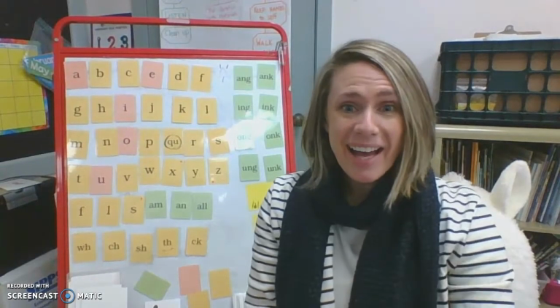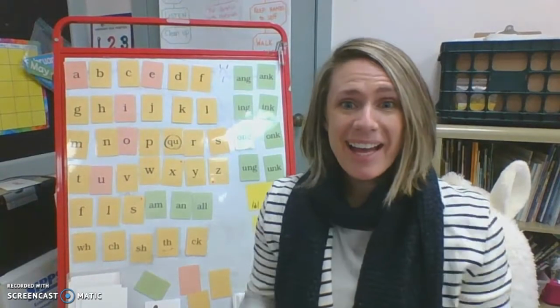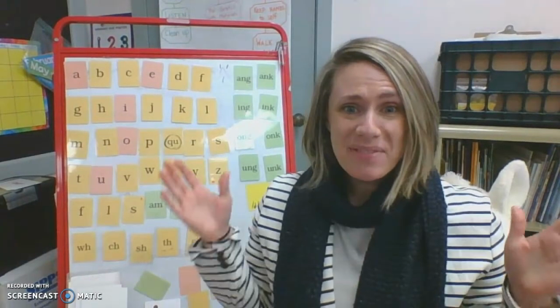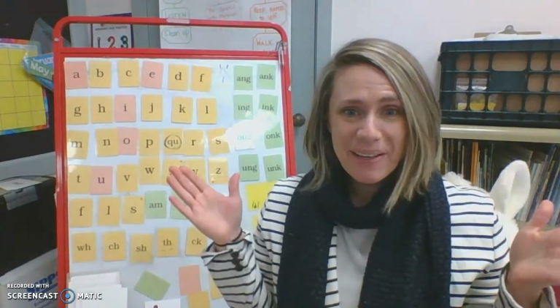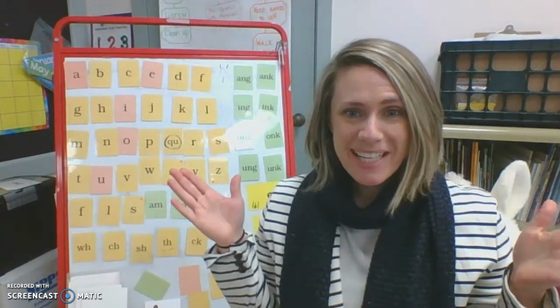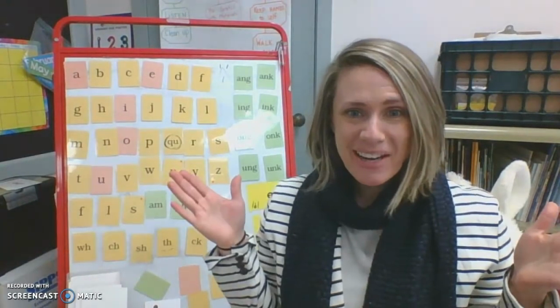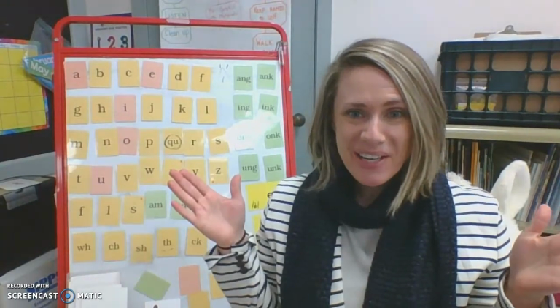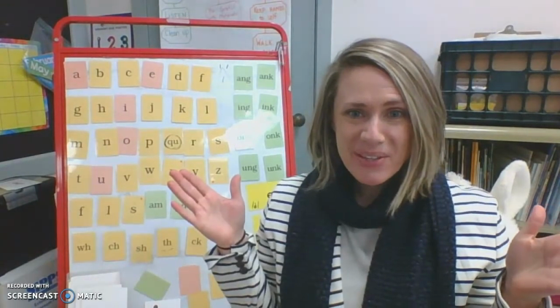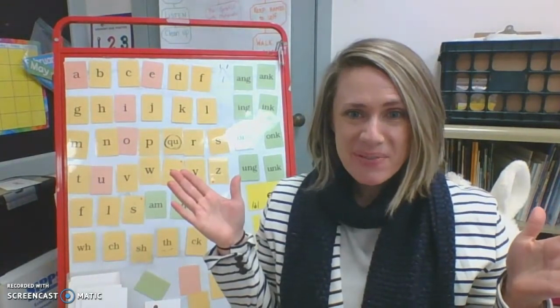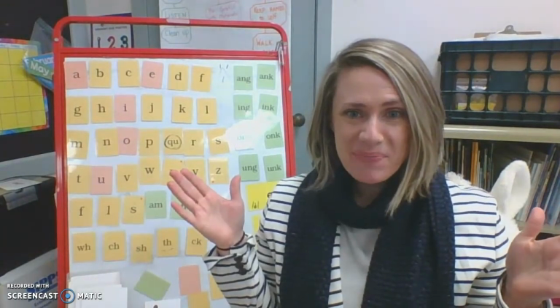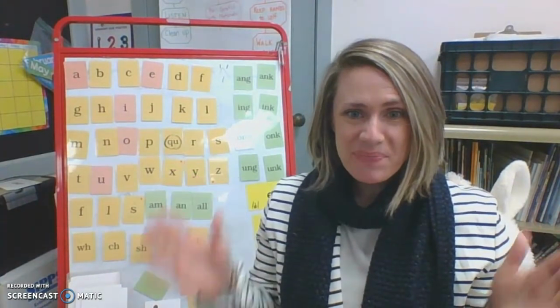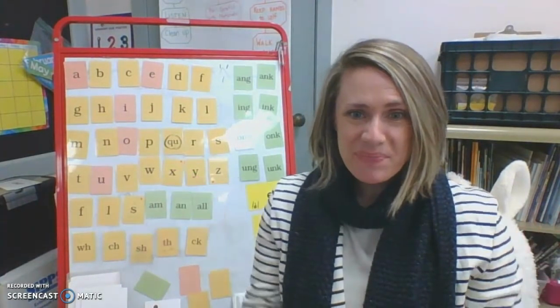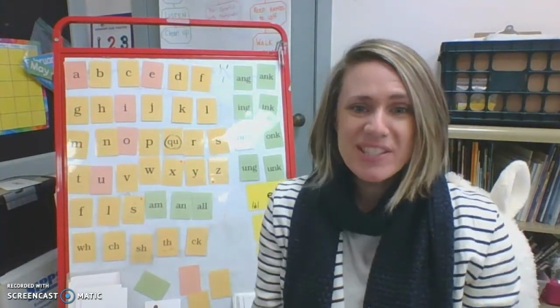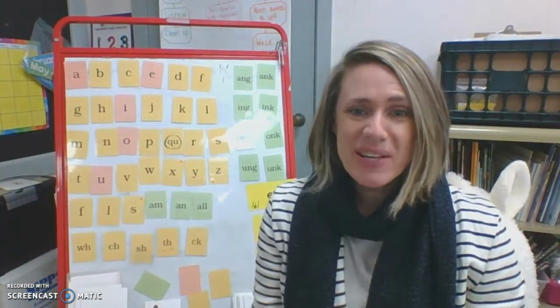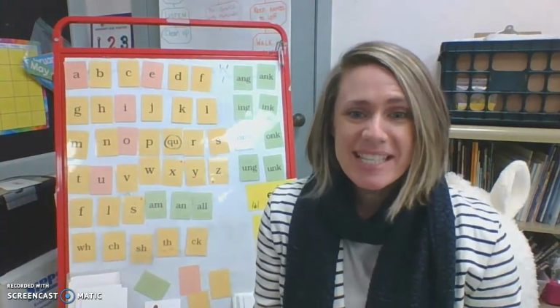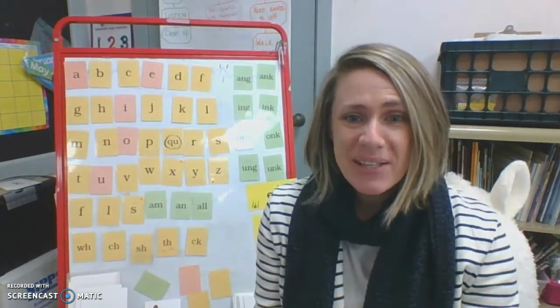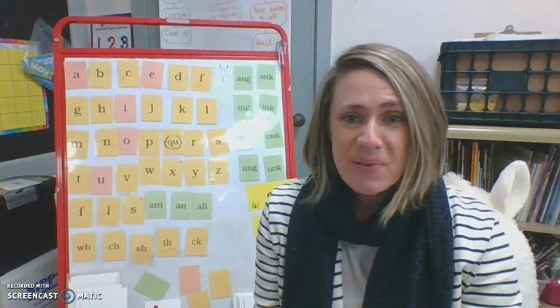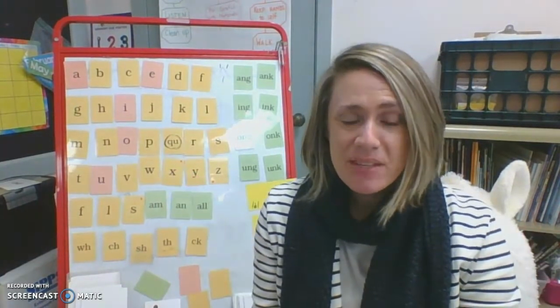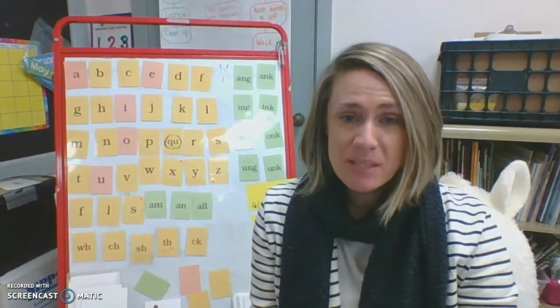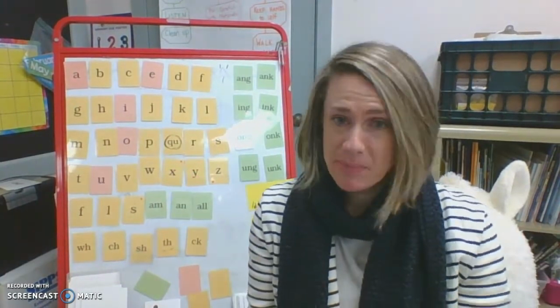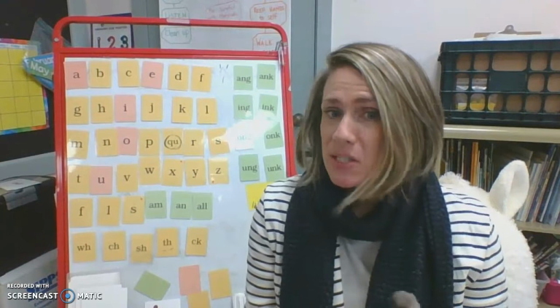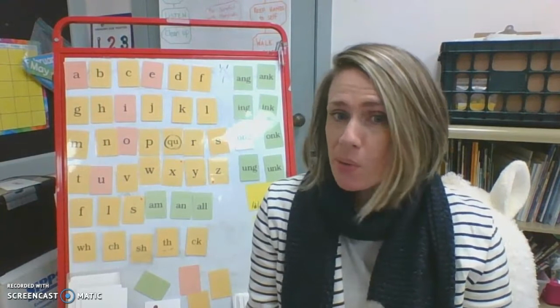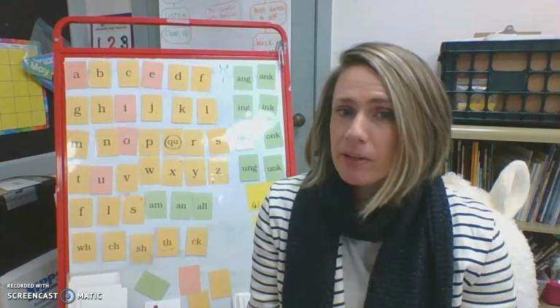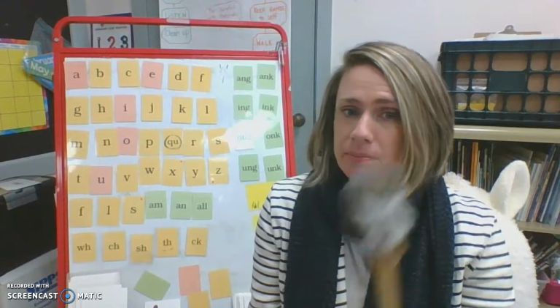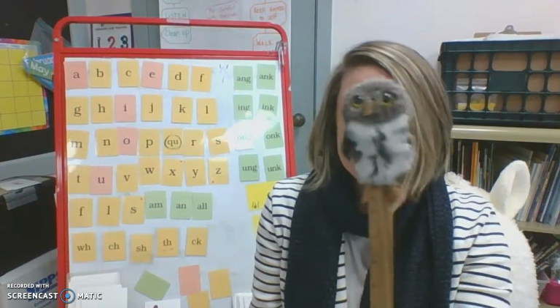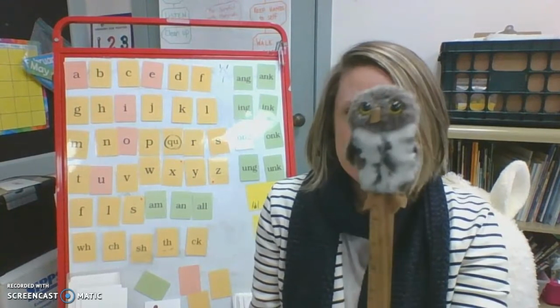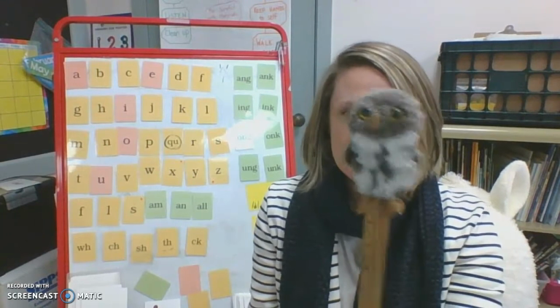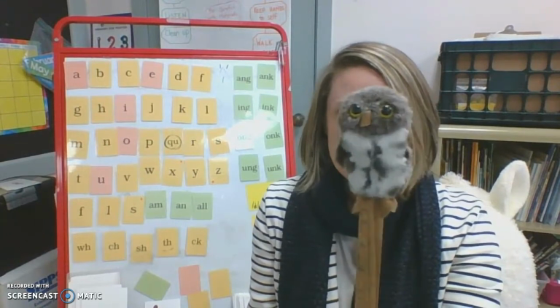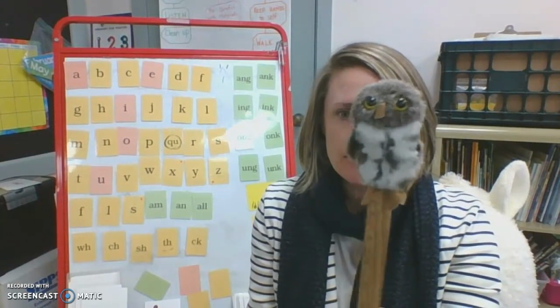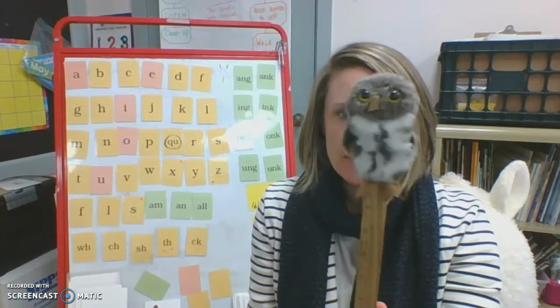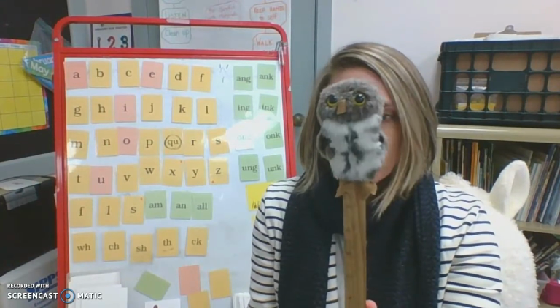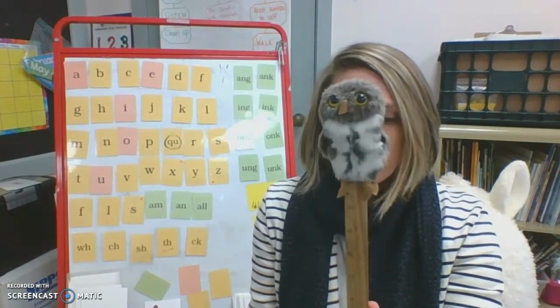Hi everybody! How are you? It's great to see you. It's me, Mrs. Holbrook. And it's me, Baby Echo.